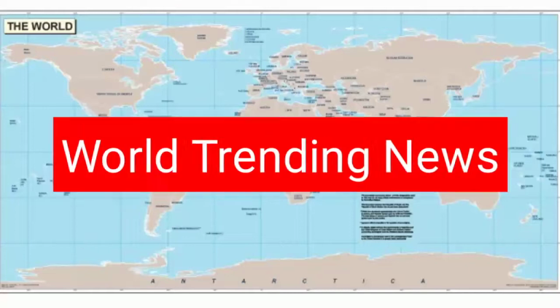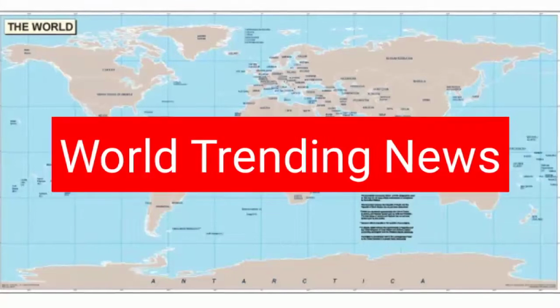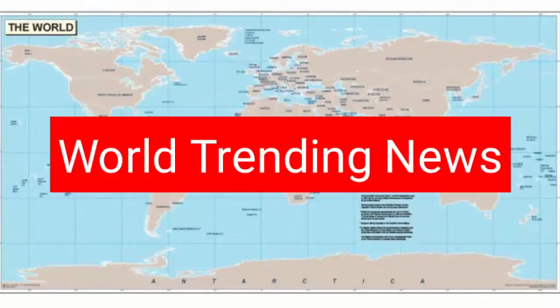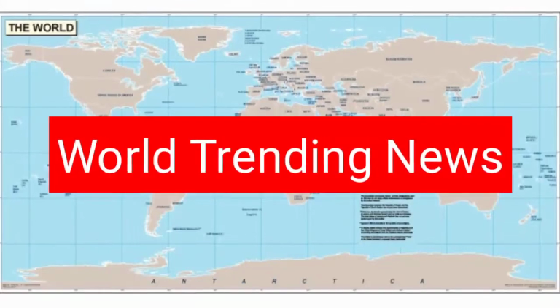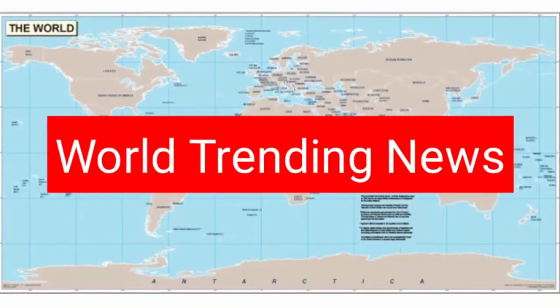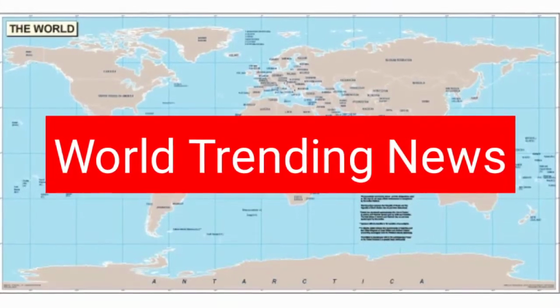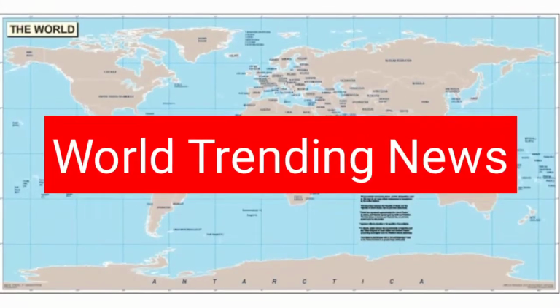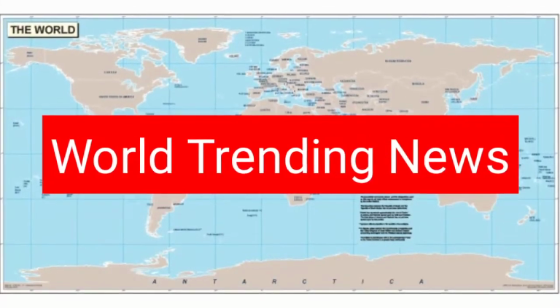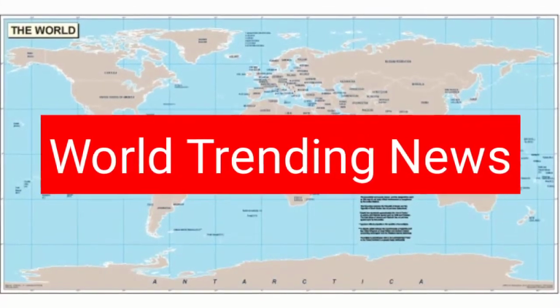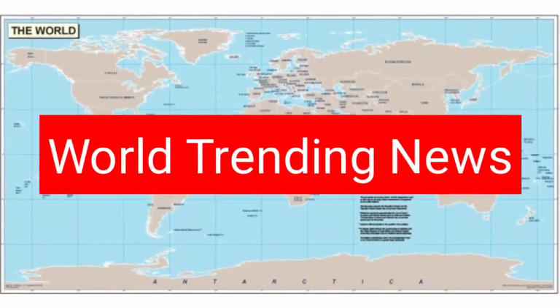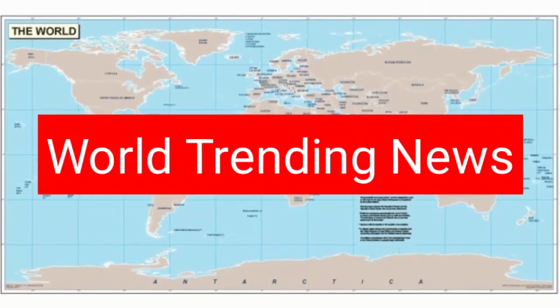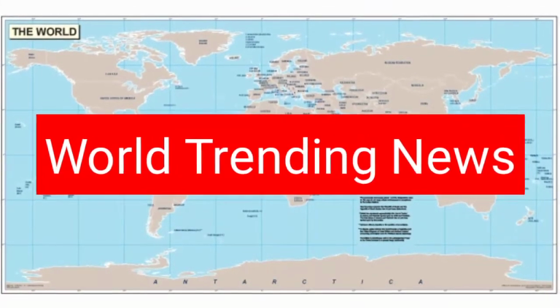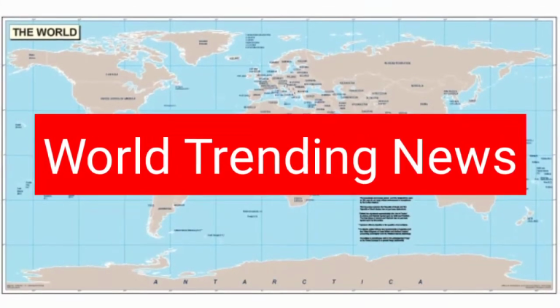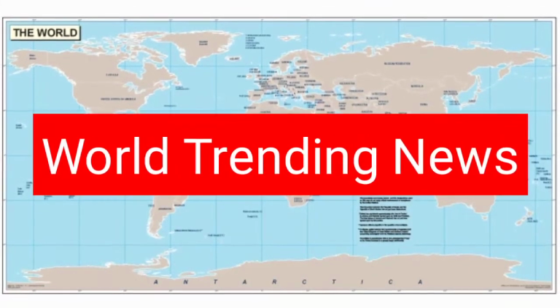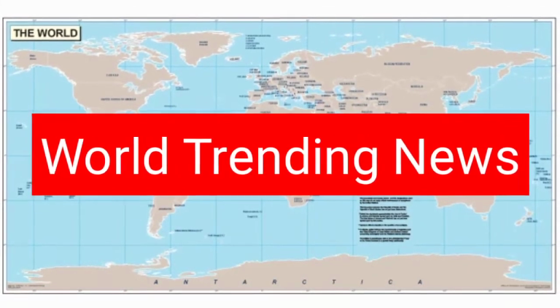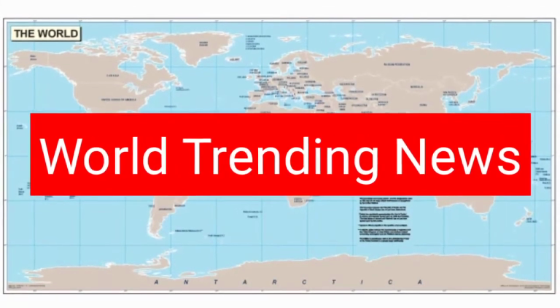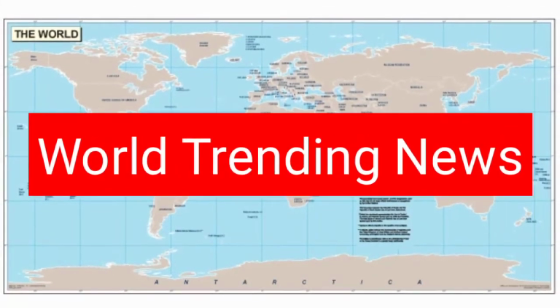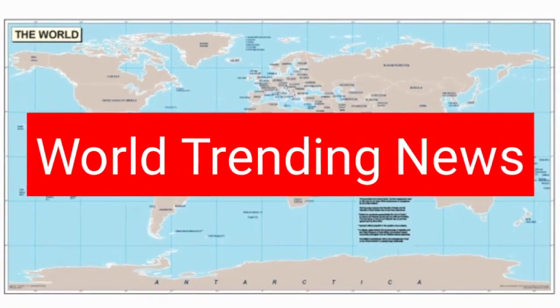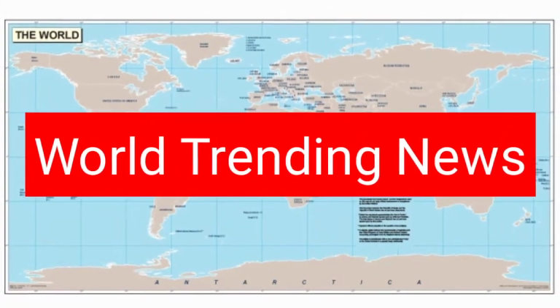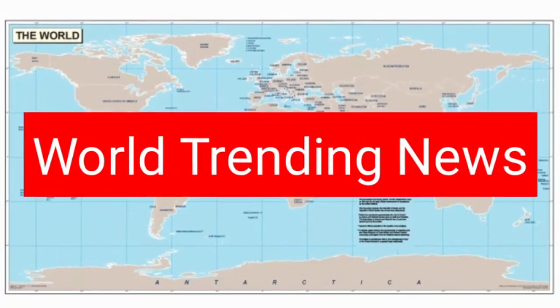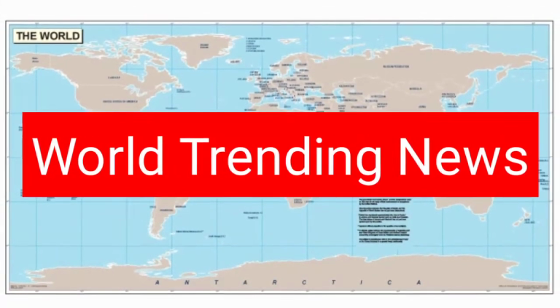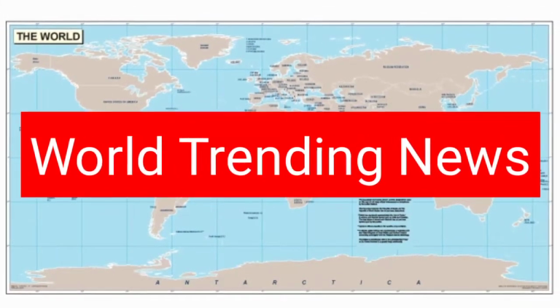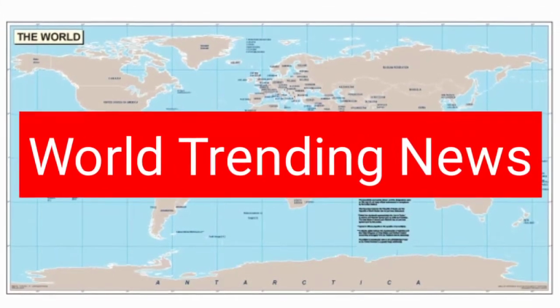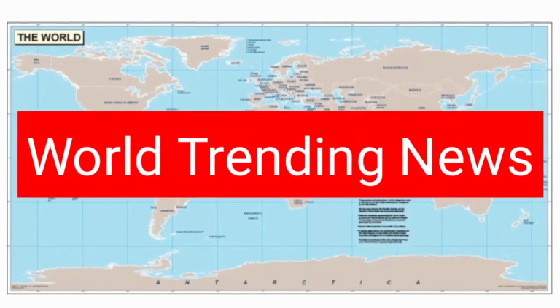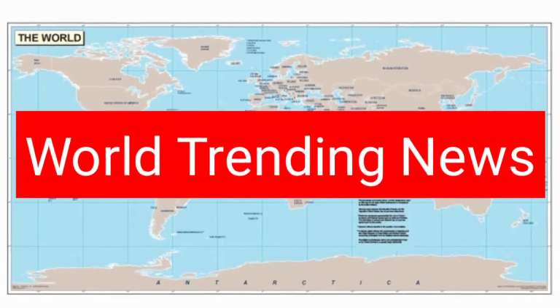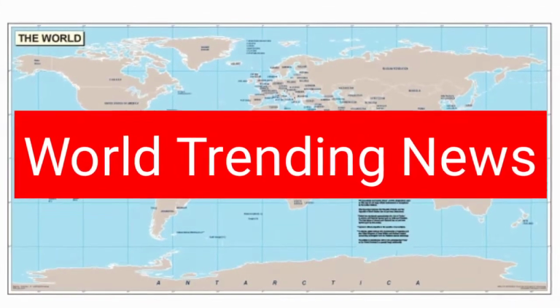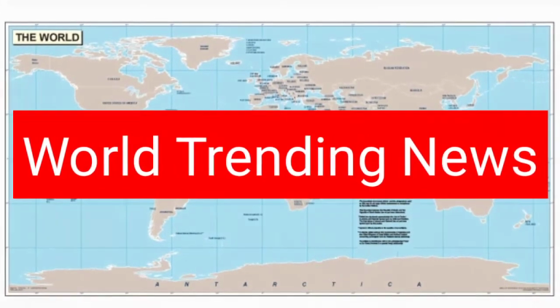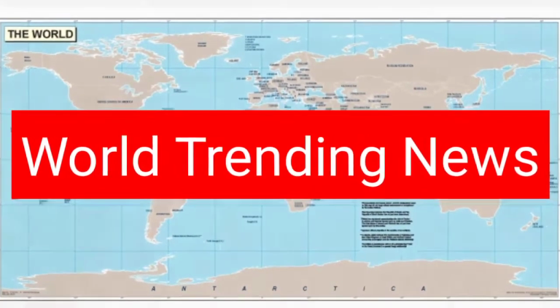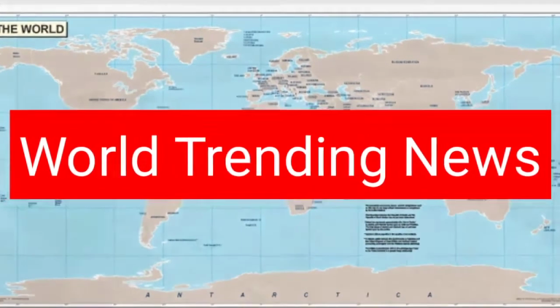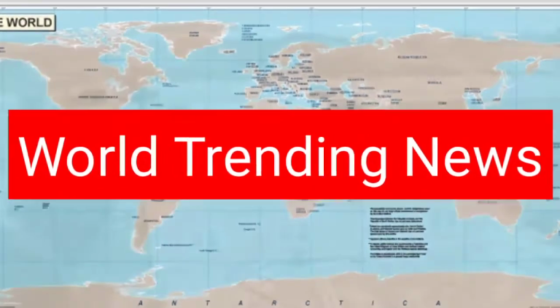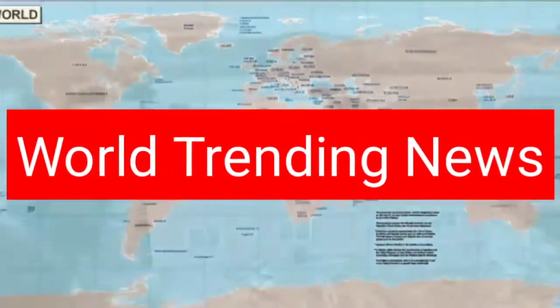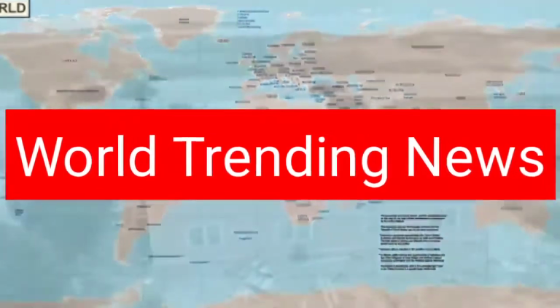Hey guys, this is Gansham. Welcome to the World Trending News. Subscribe to our channel for more updates.